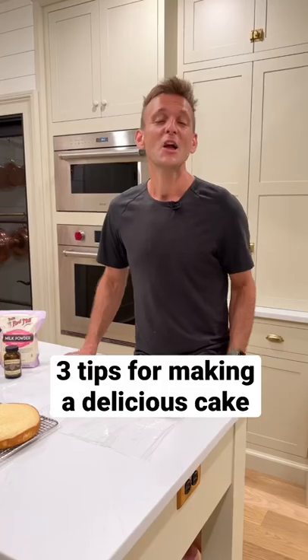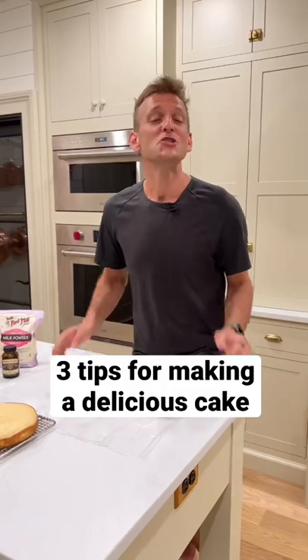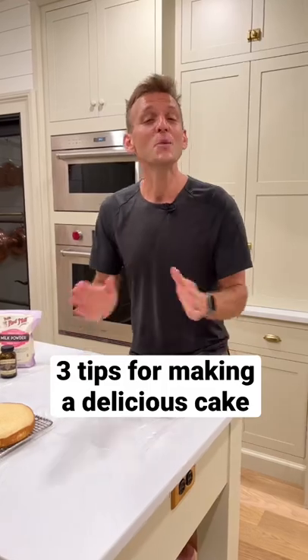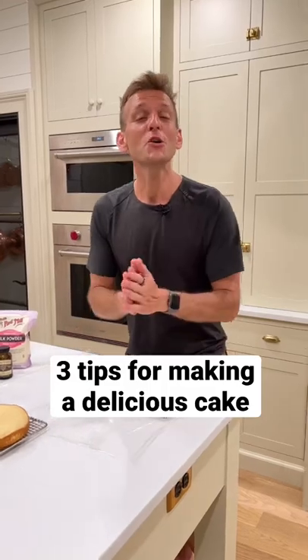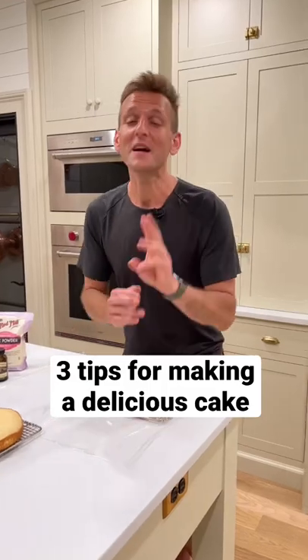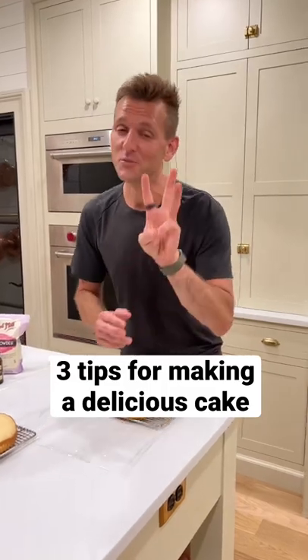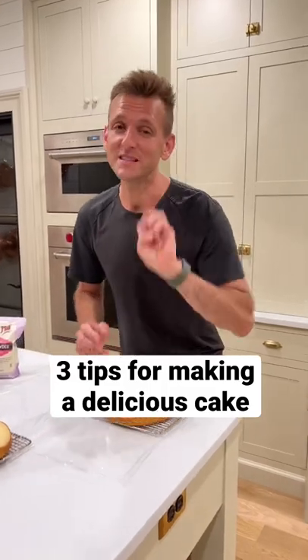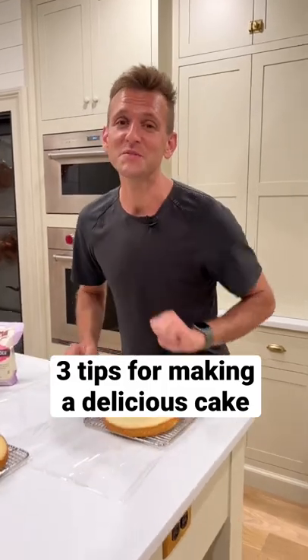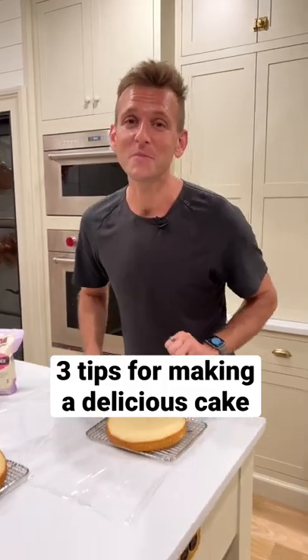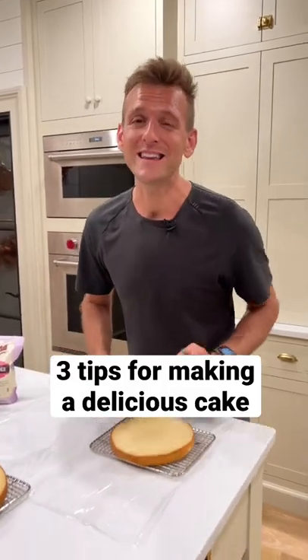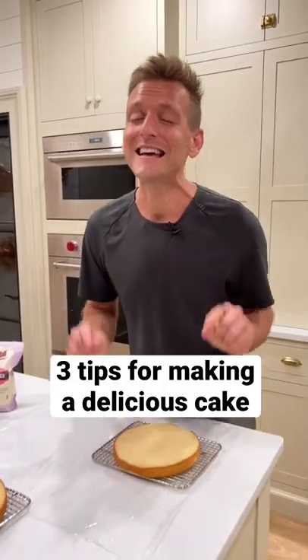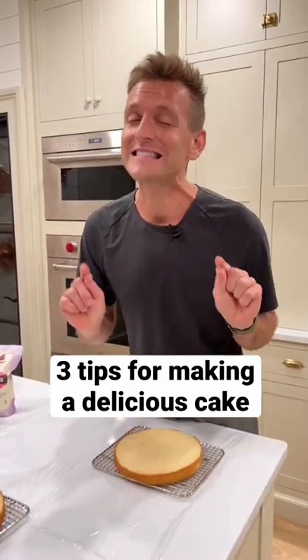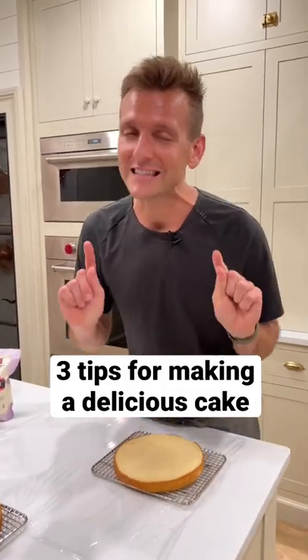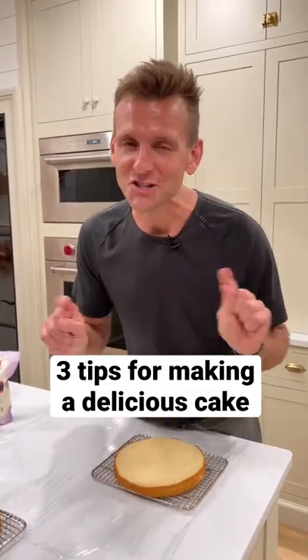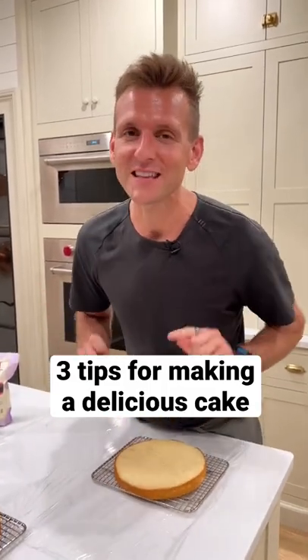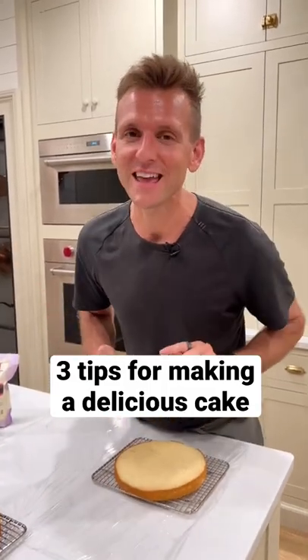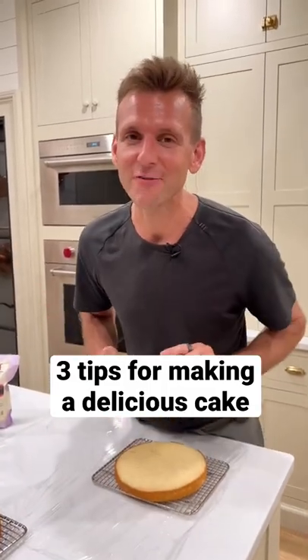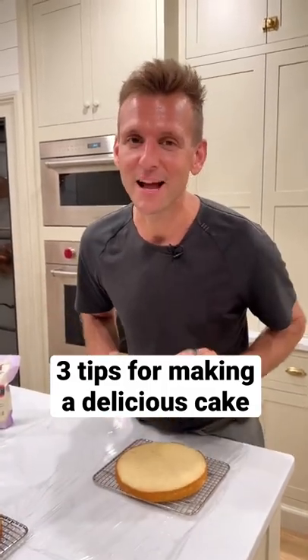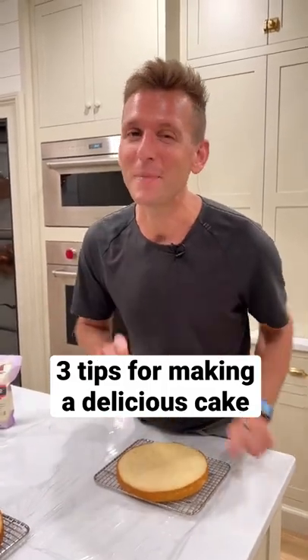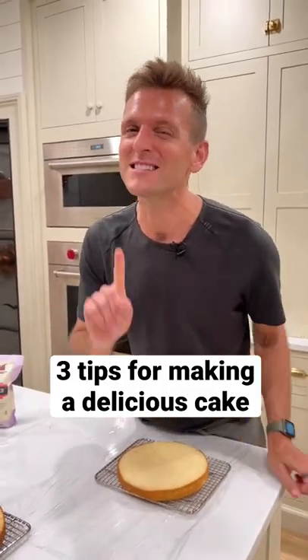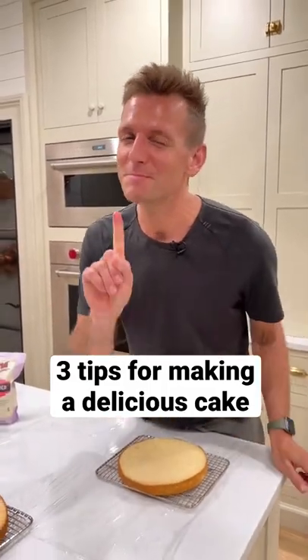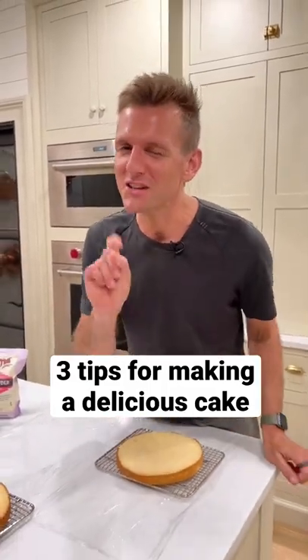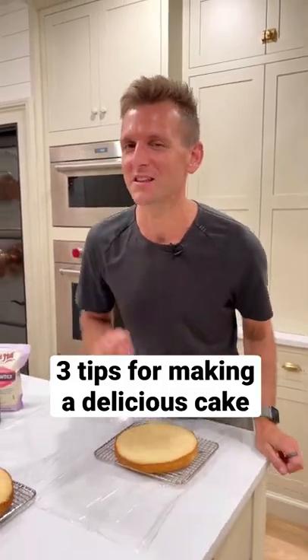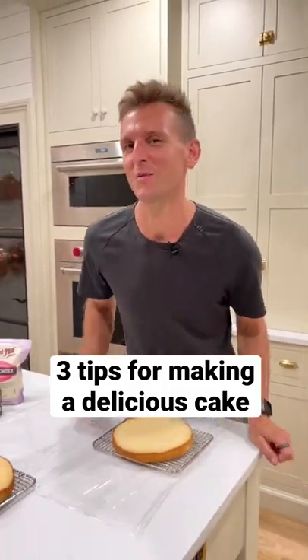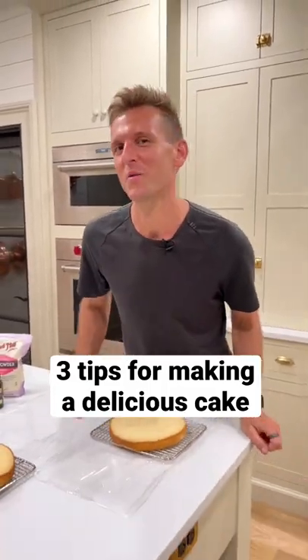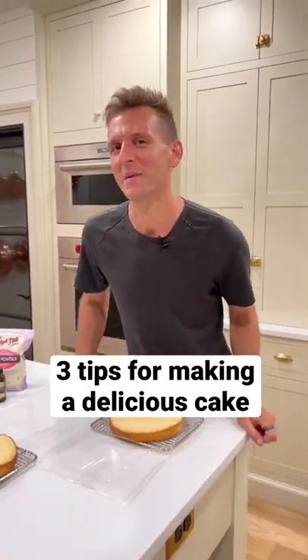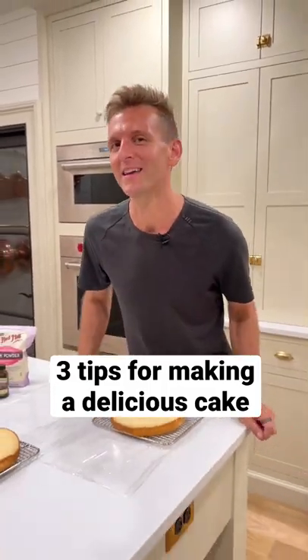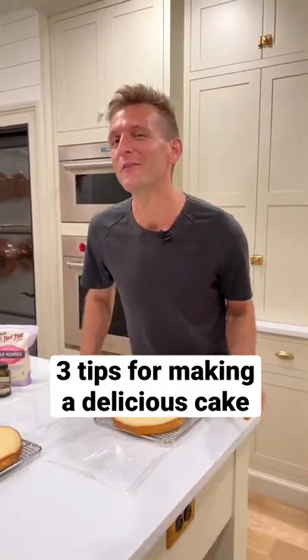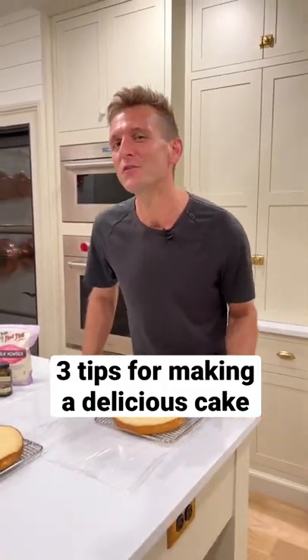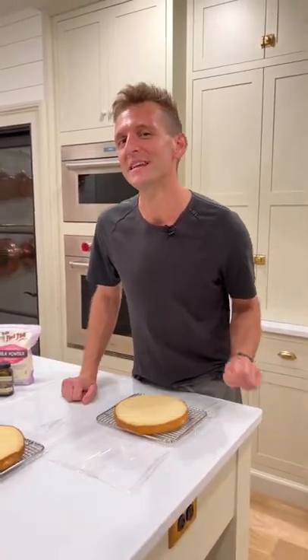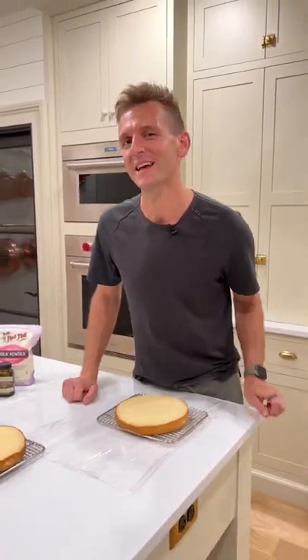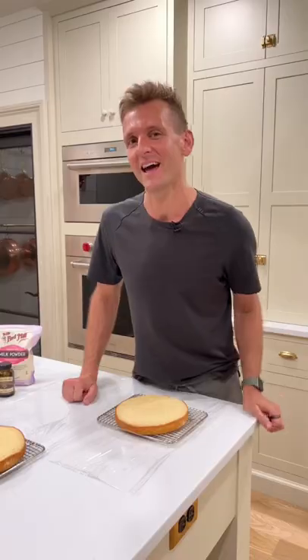Do you want to know my three tips for making a delicious cake every time, especially when I want to make it a few days ahead?